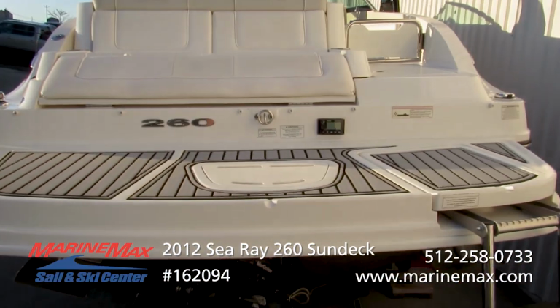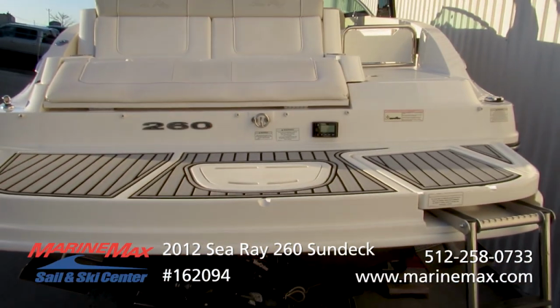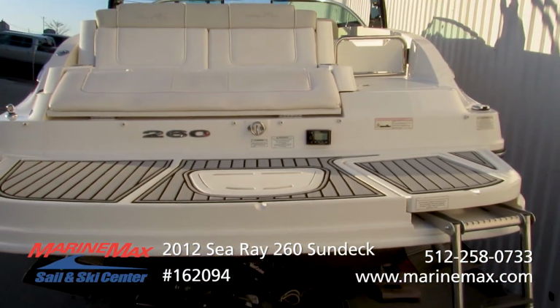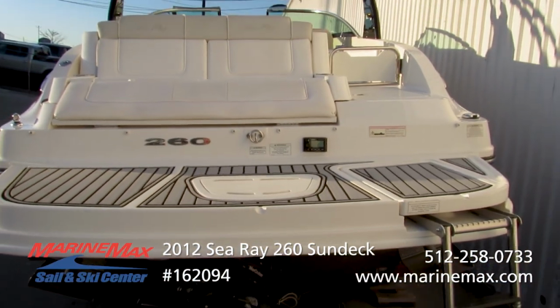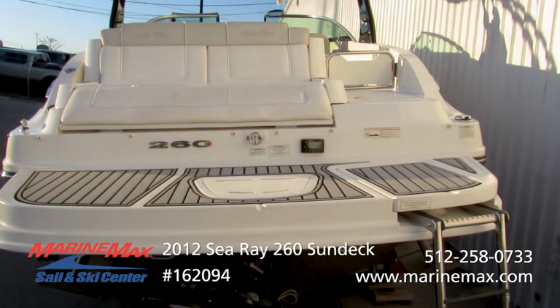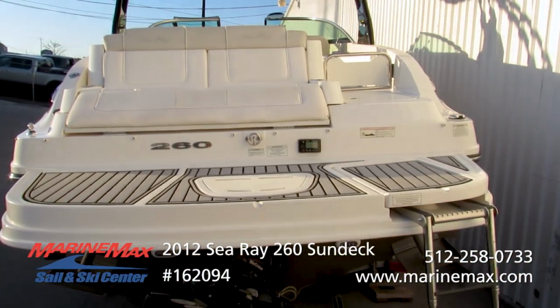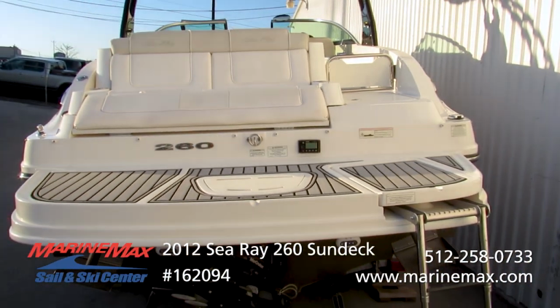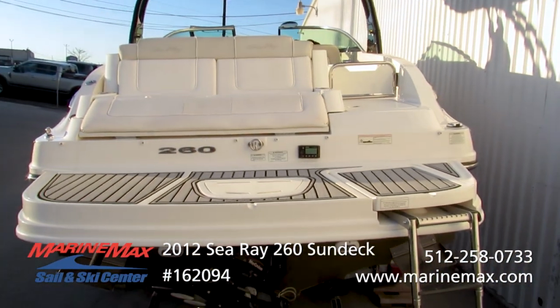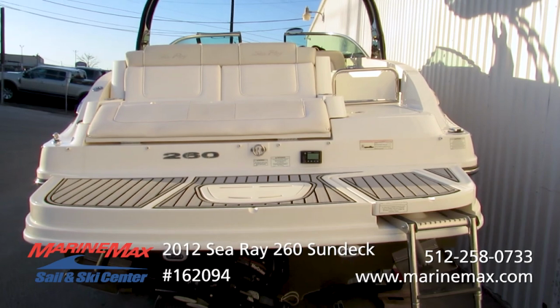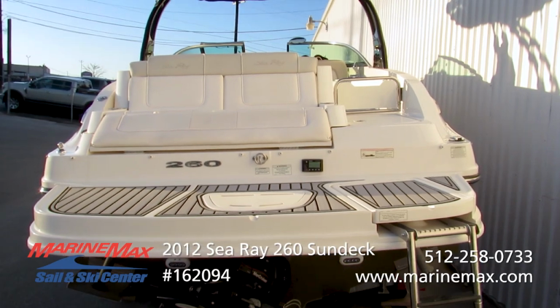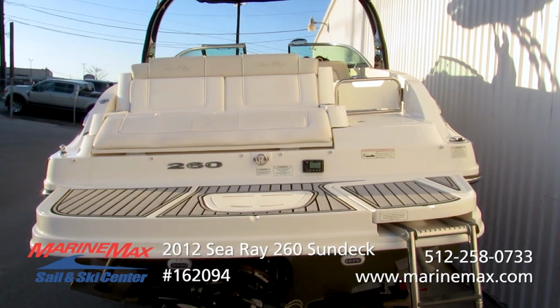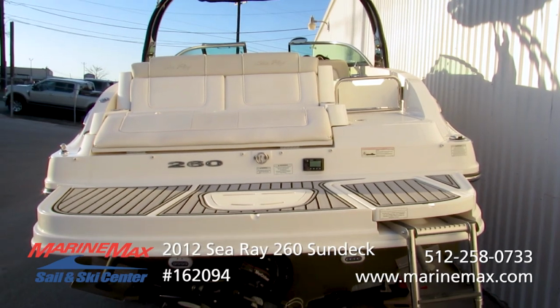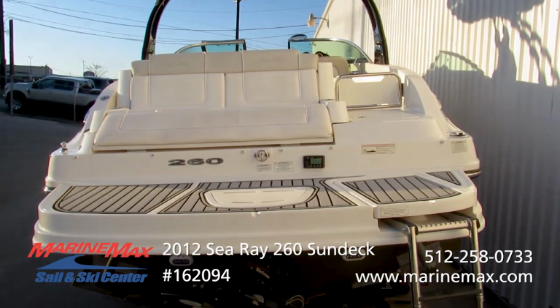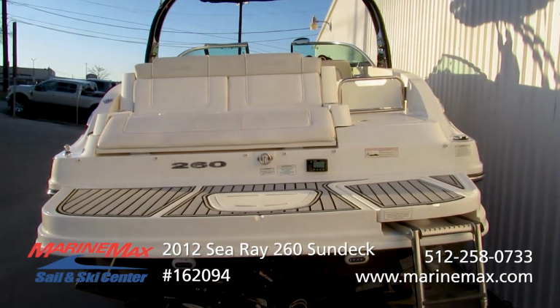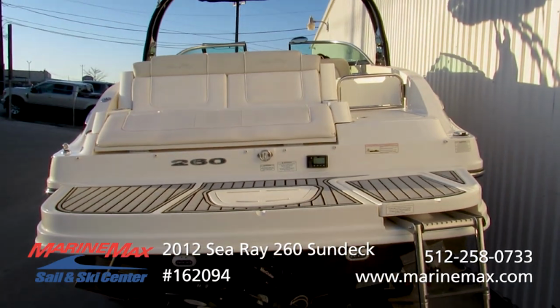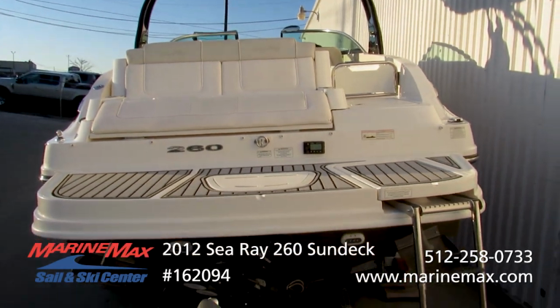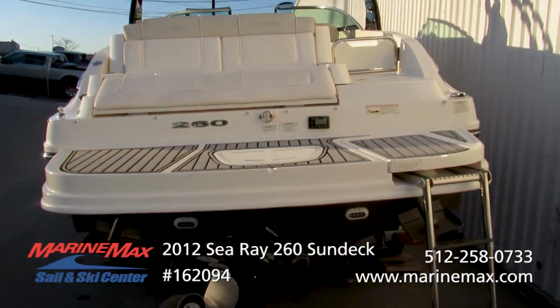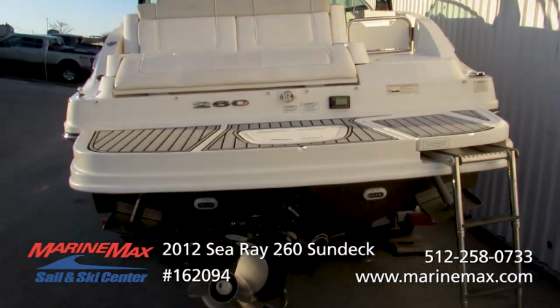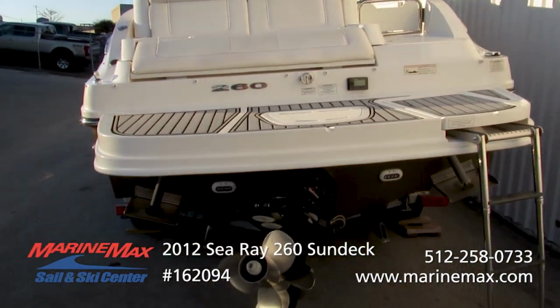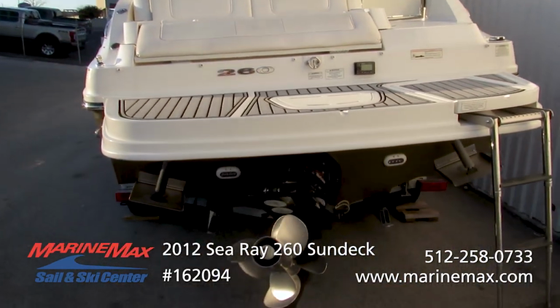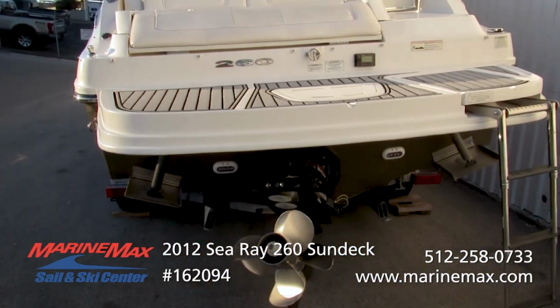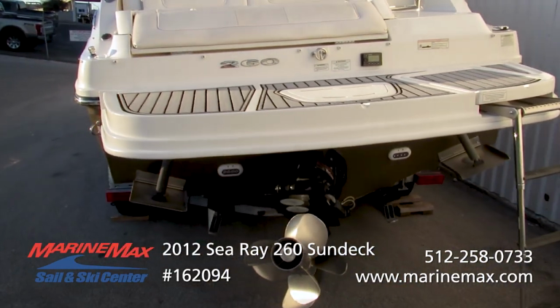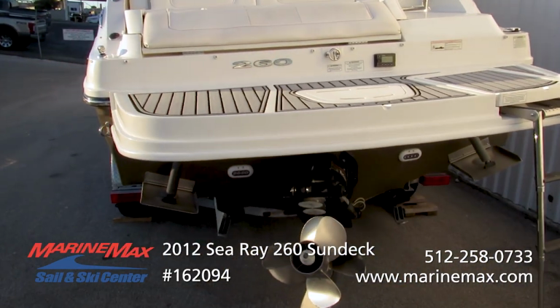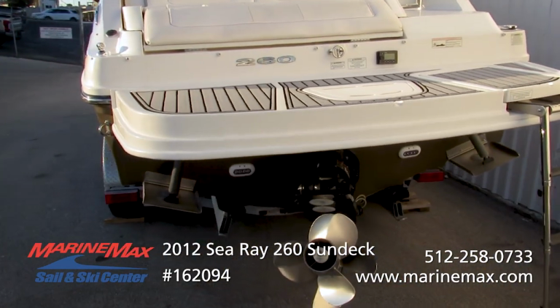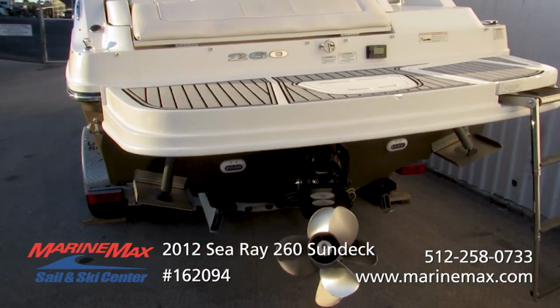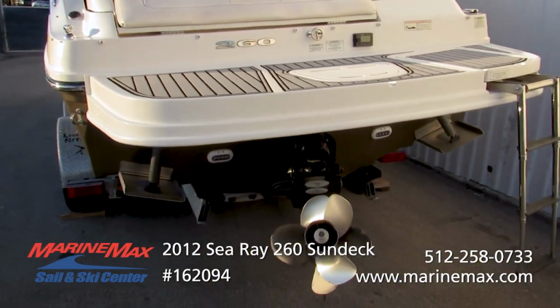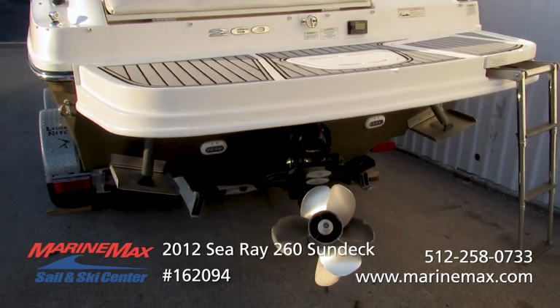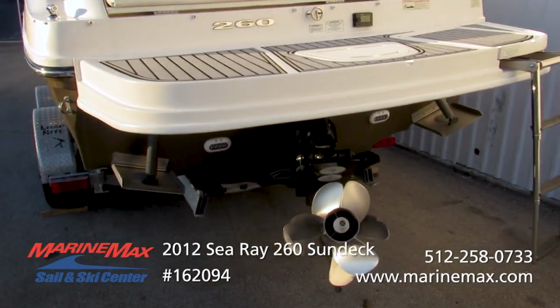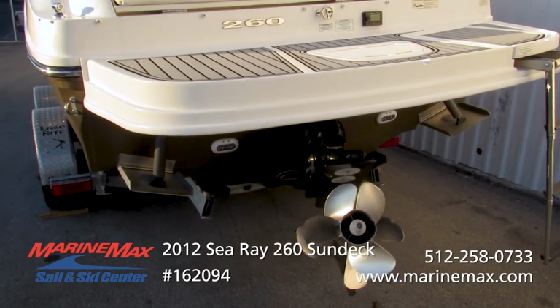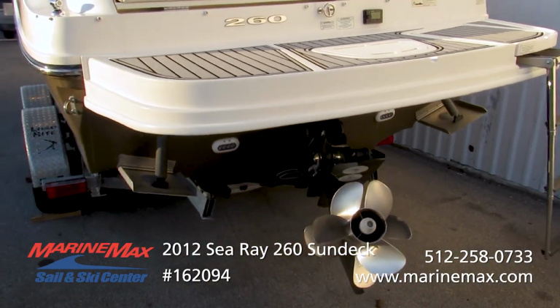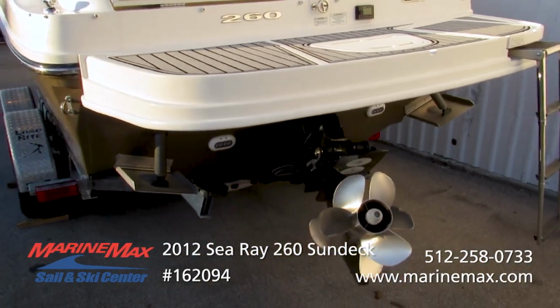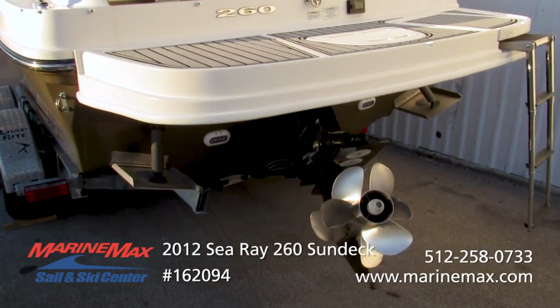This boat is powered with a 350 Magnum Cruiser — that's going to be 300 horsepower, coupled to the Bravo 3 twin prop out-drive.